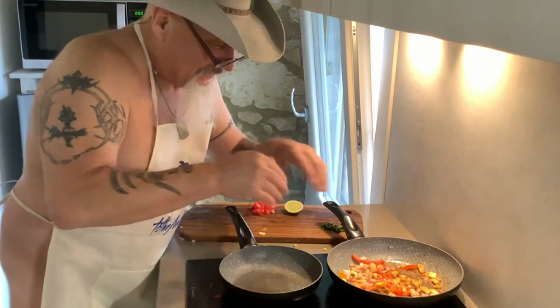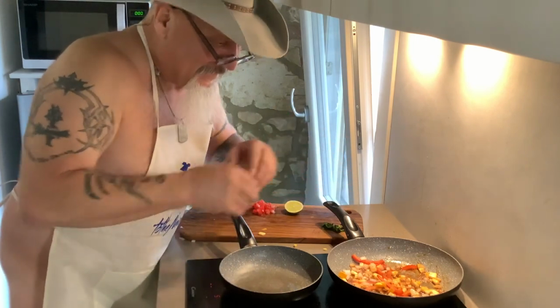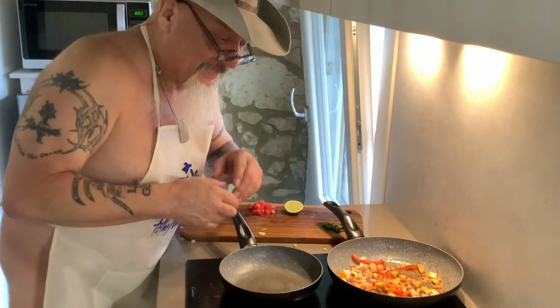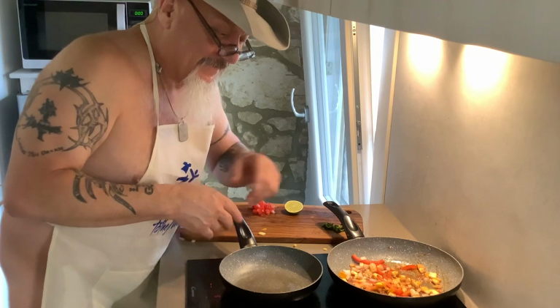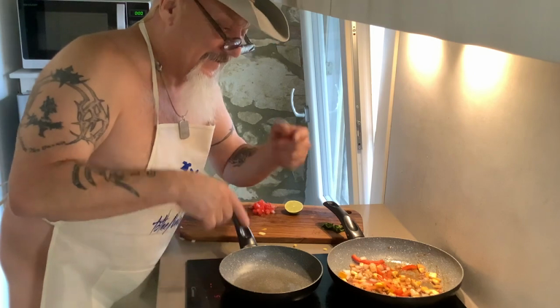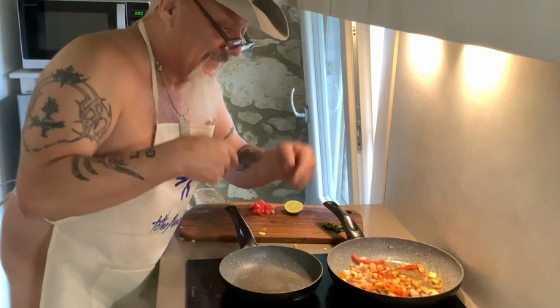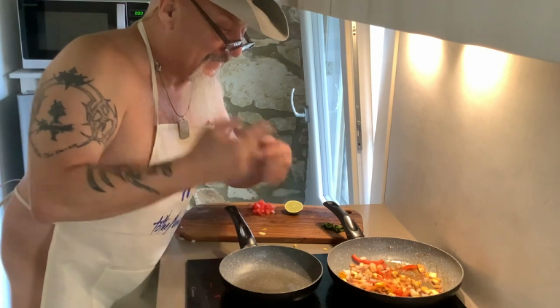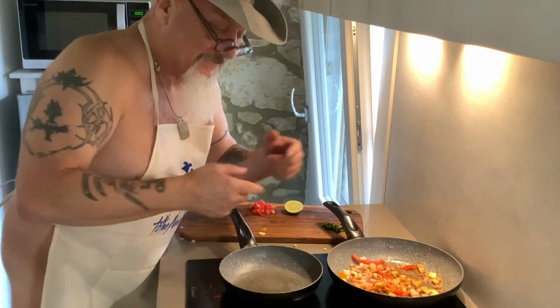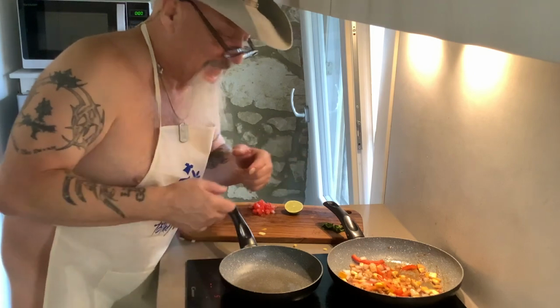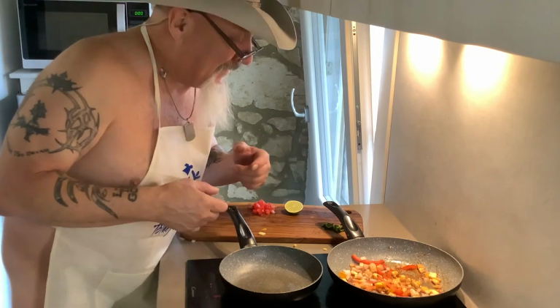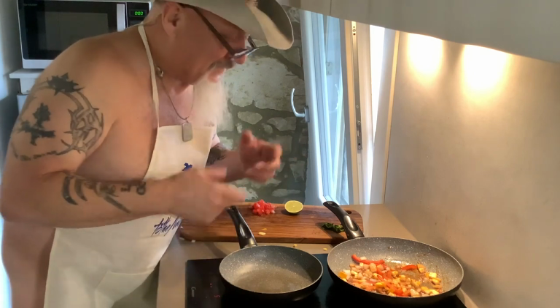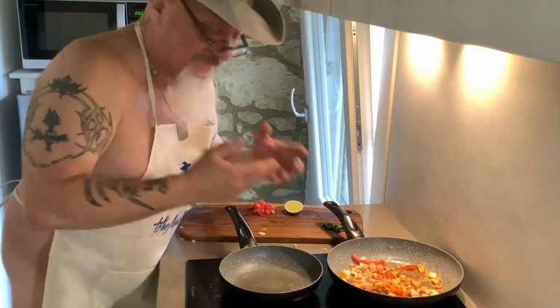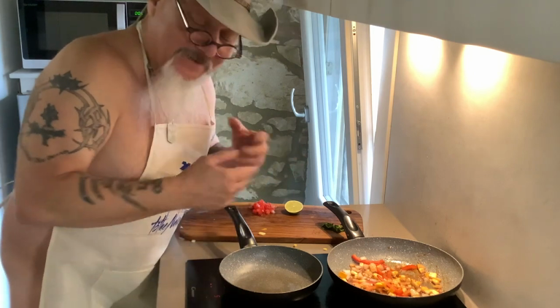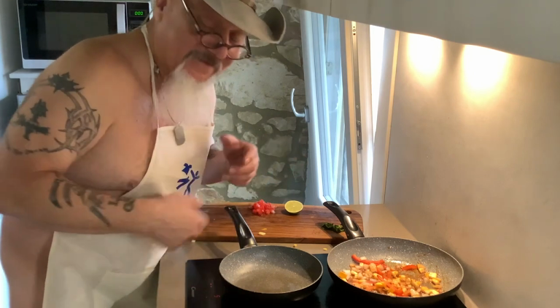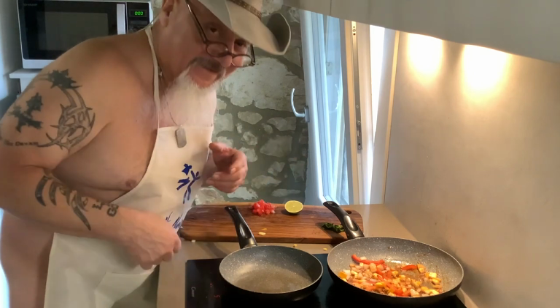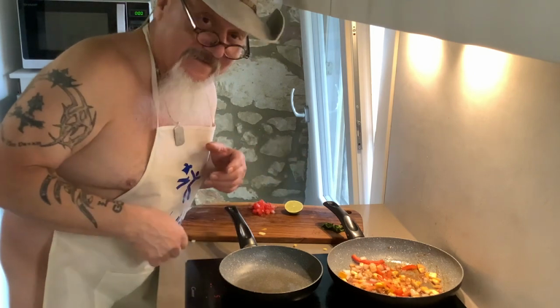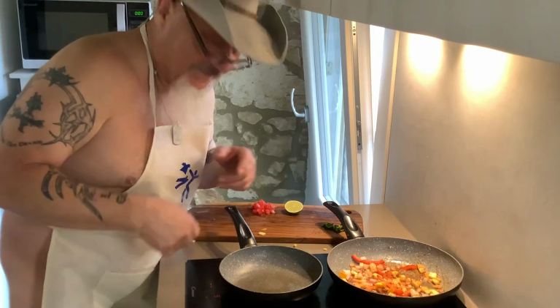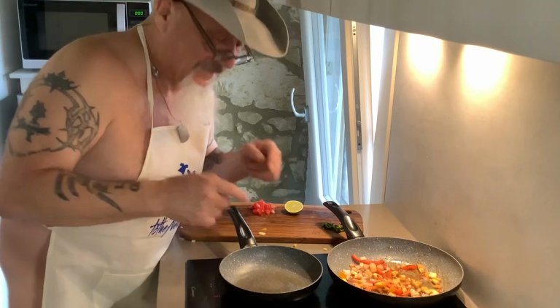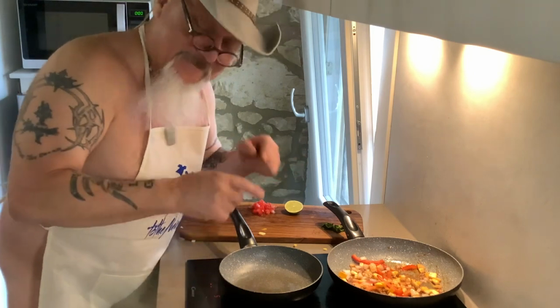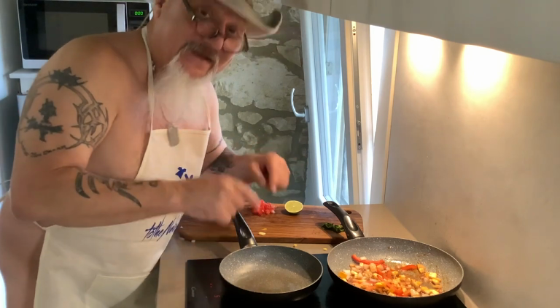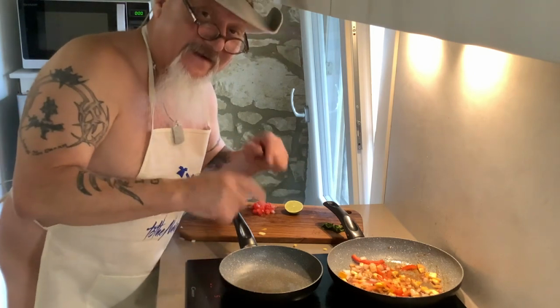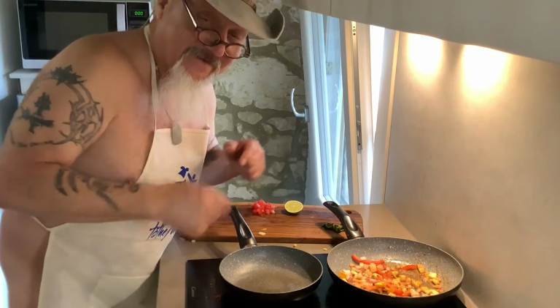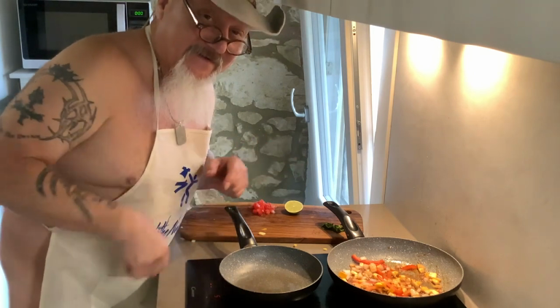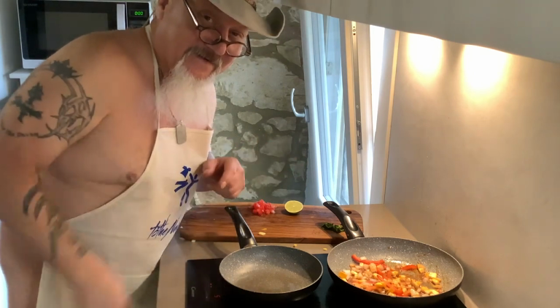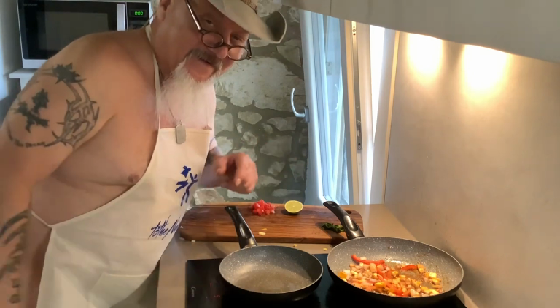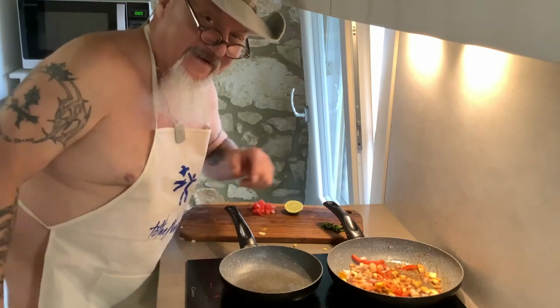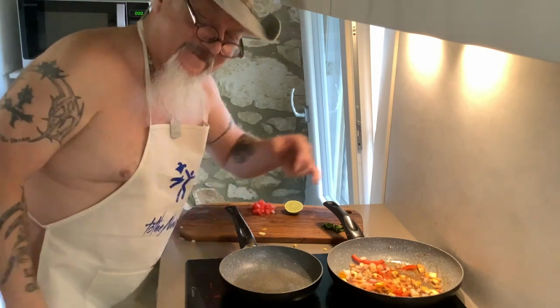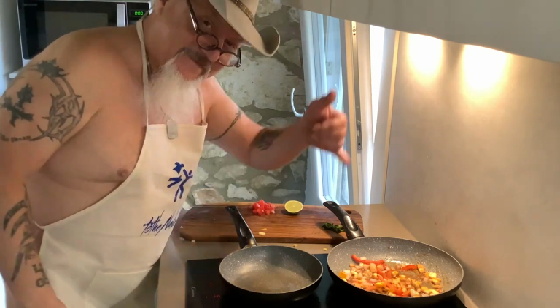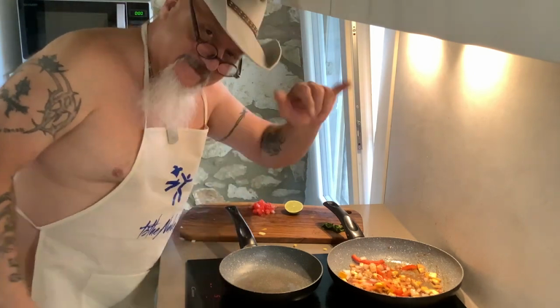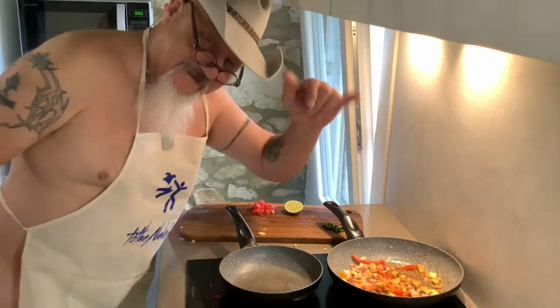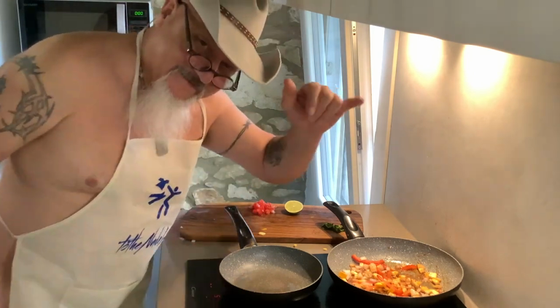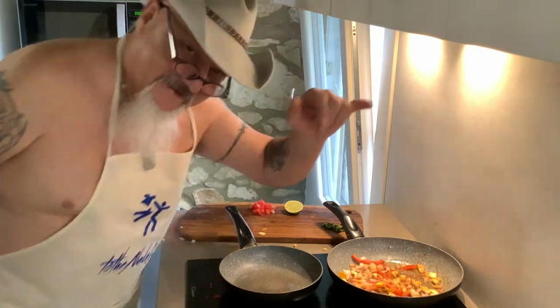Let's get going — man, this smells good. Y'all need to be here. All right, Wendell. Ciao, ciao.